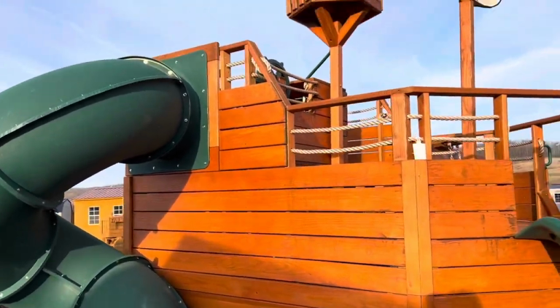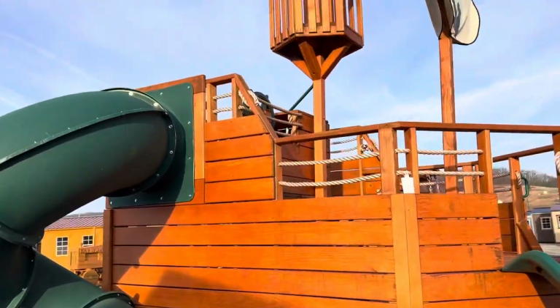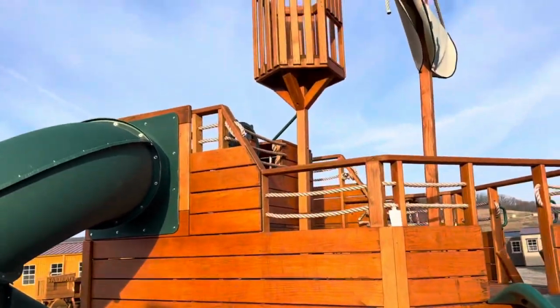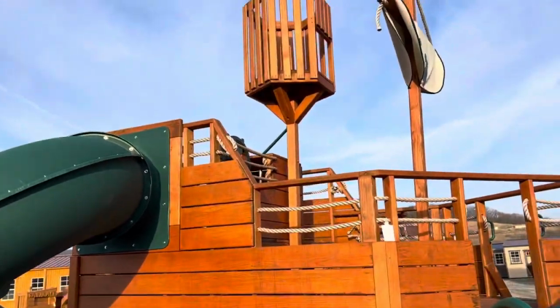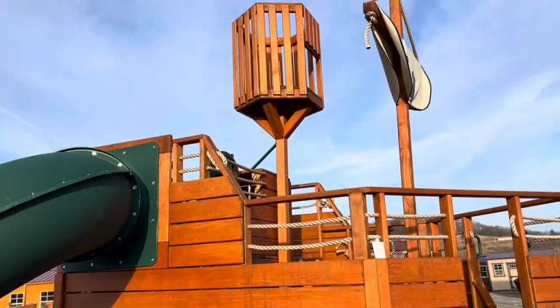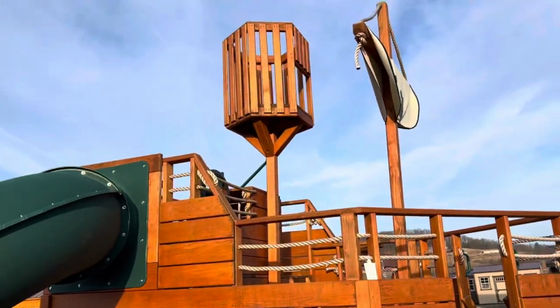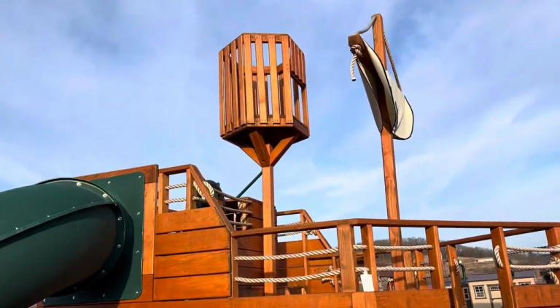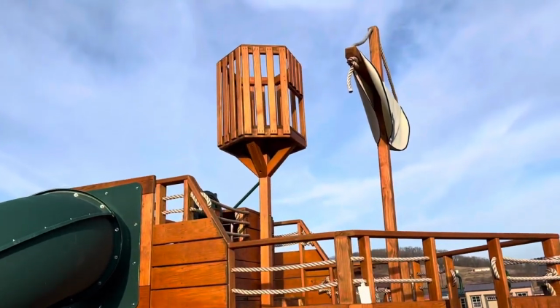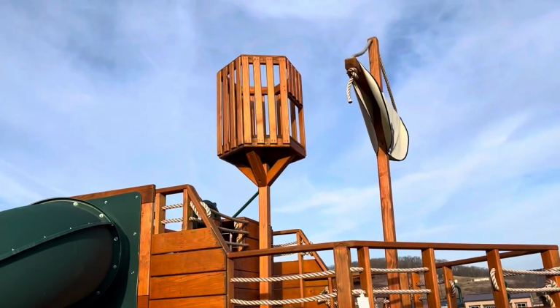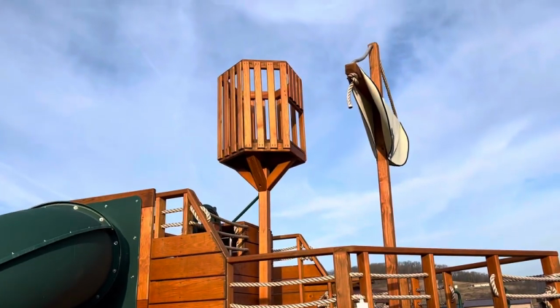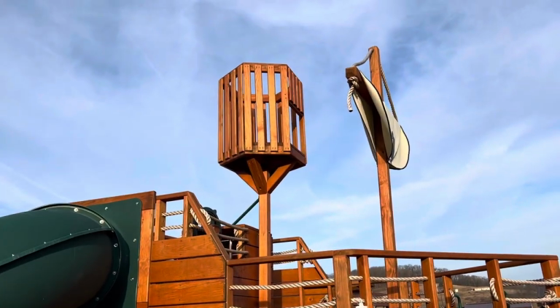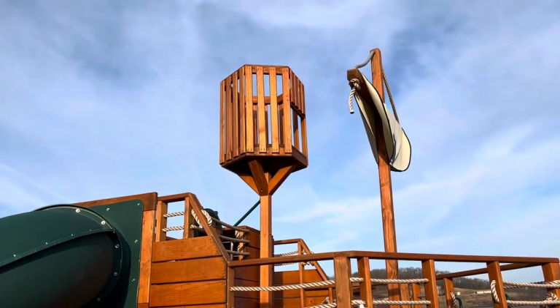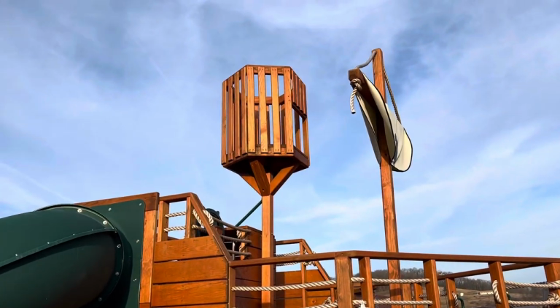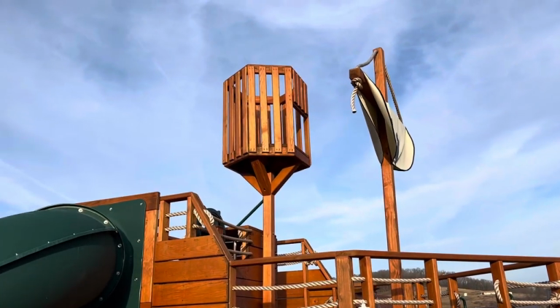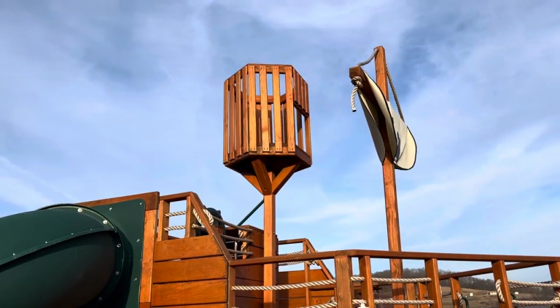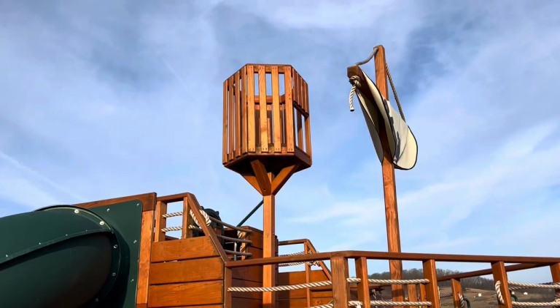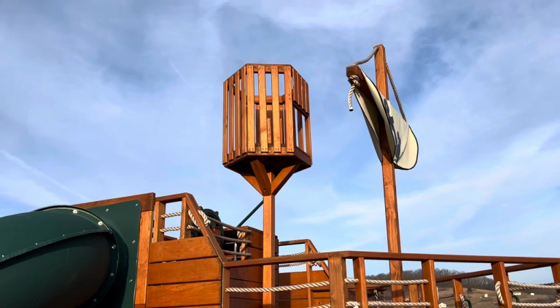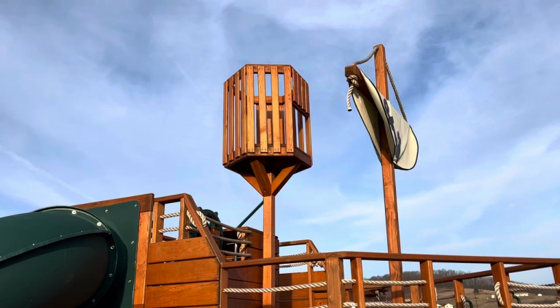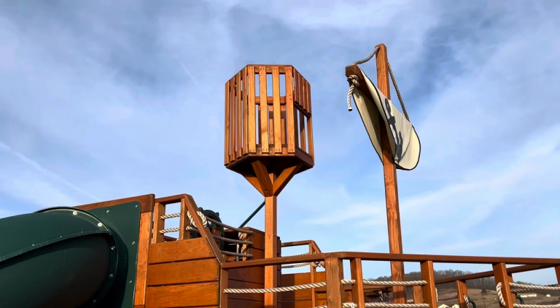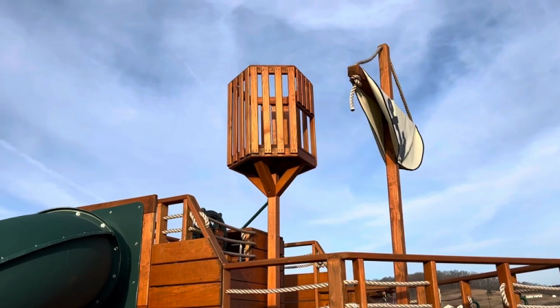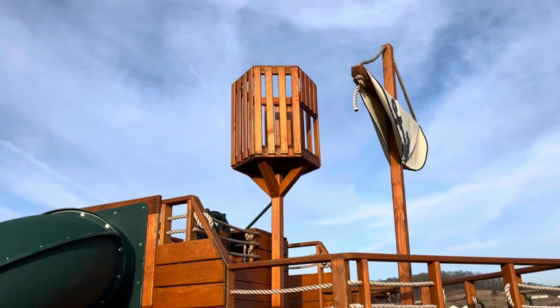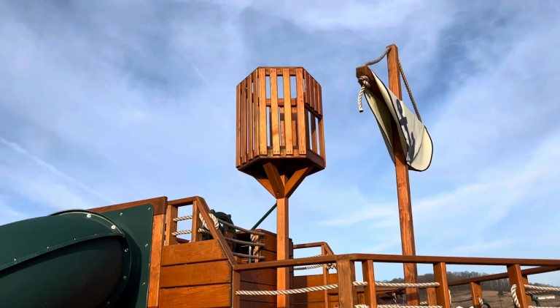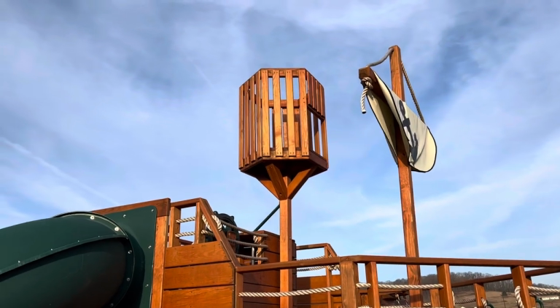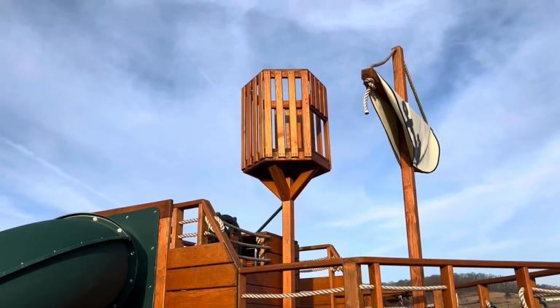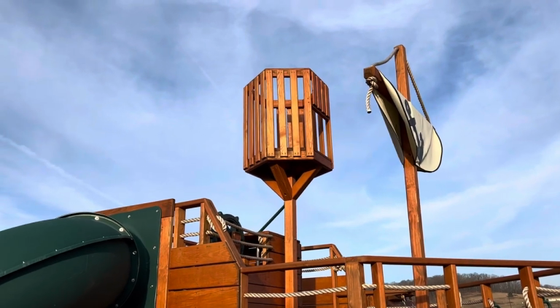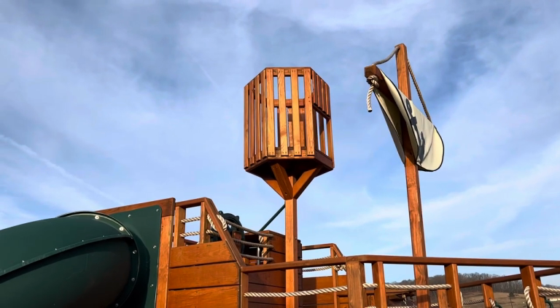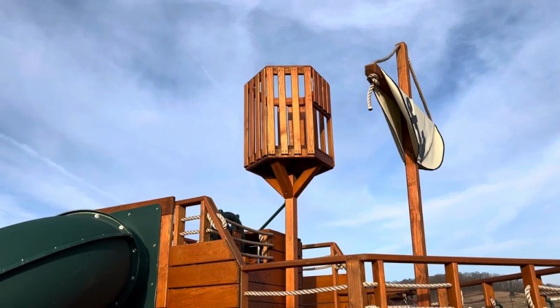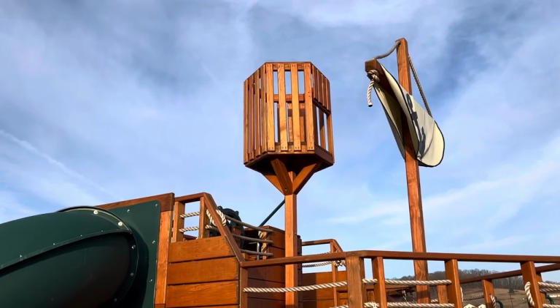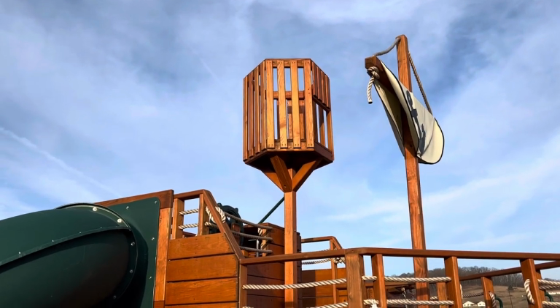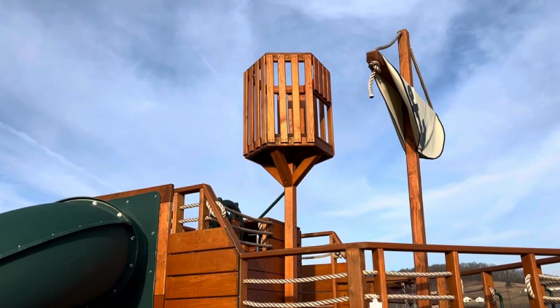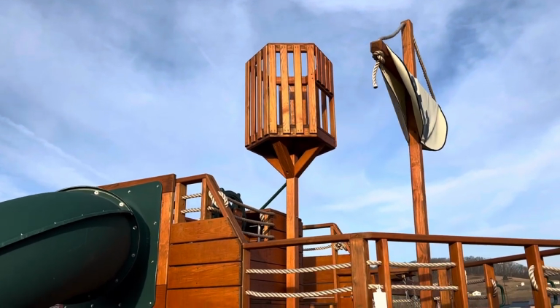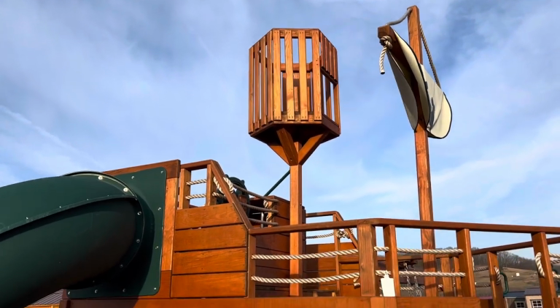It has the crow's nest, where you can climb up there and look out for incoming pirate ships.